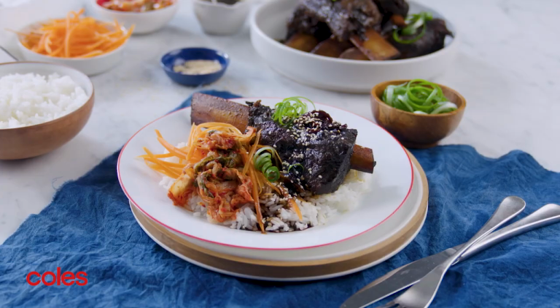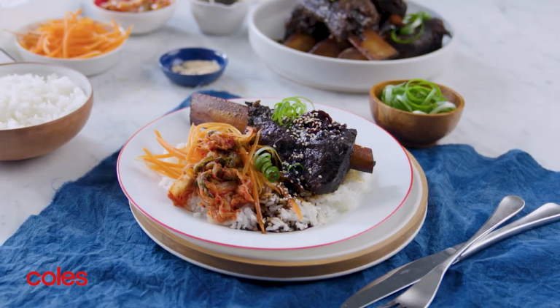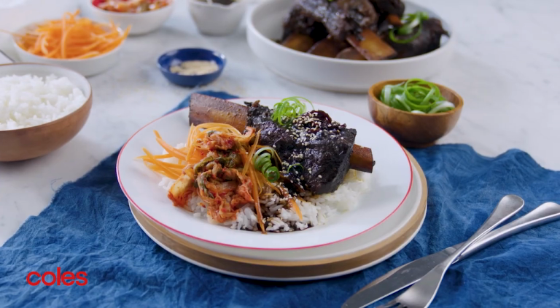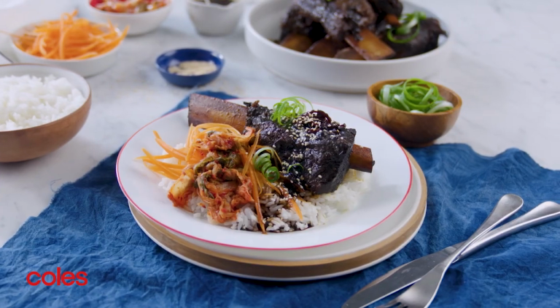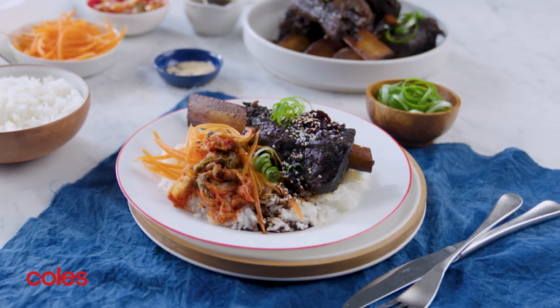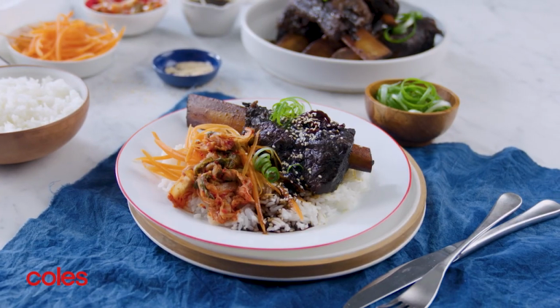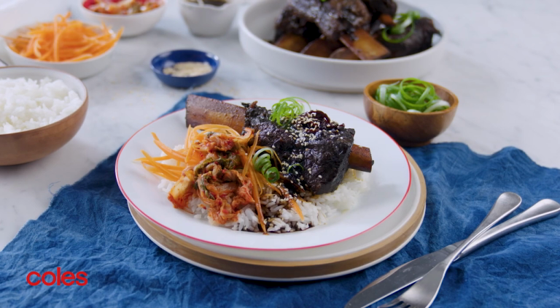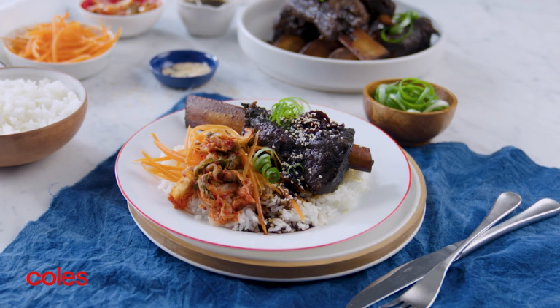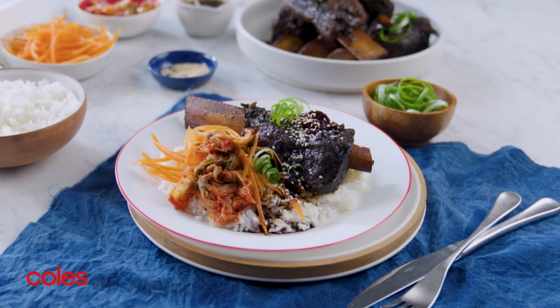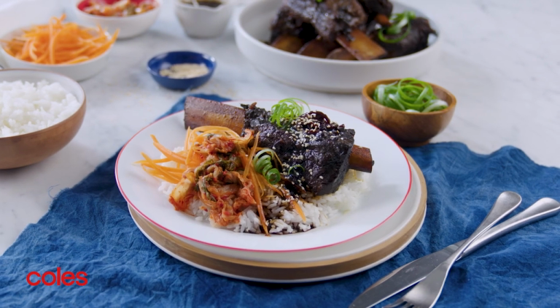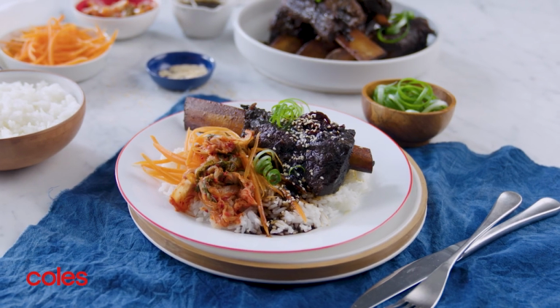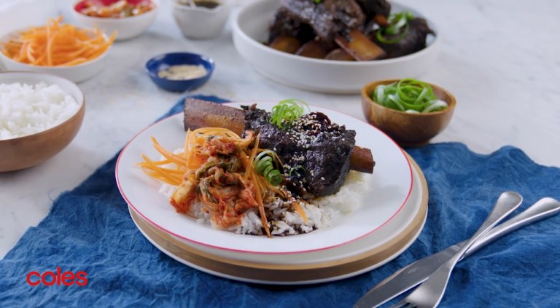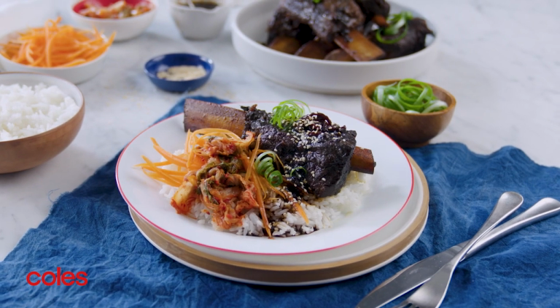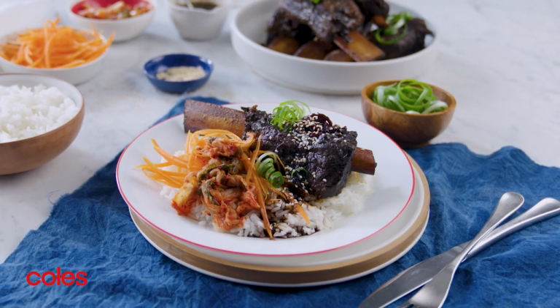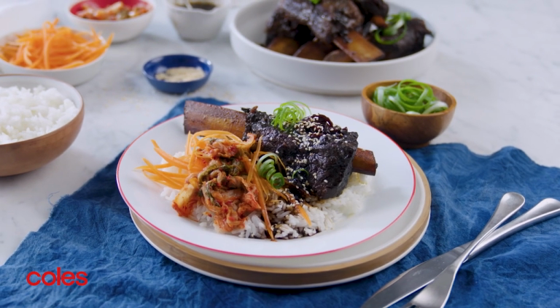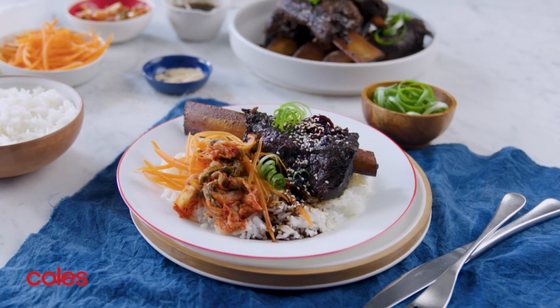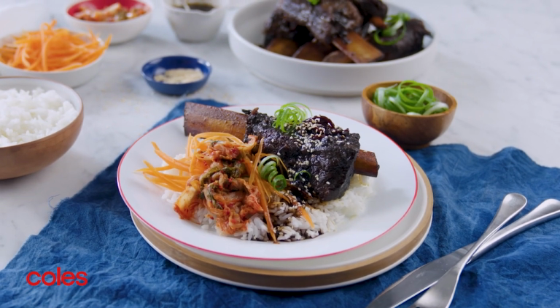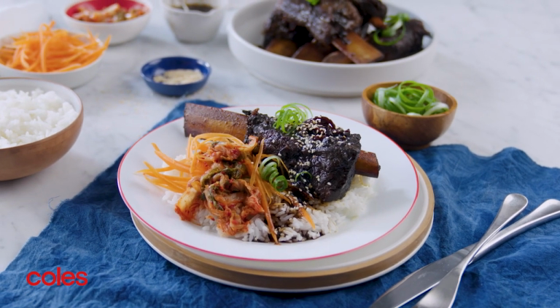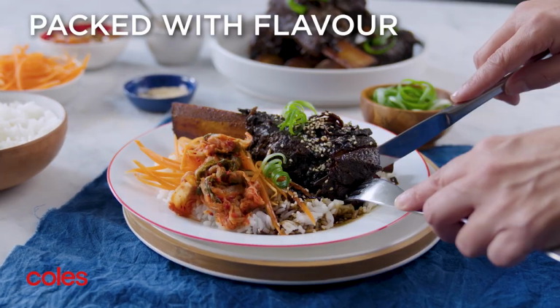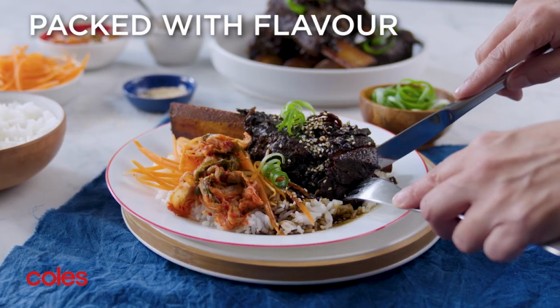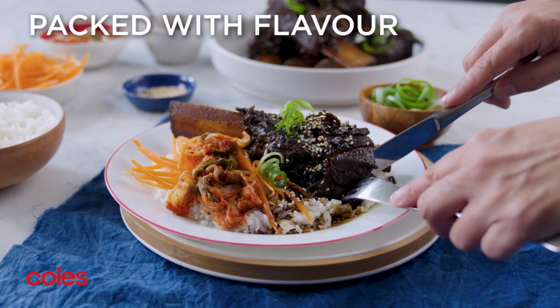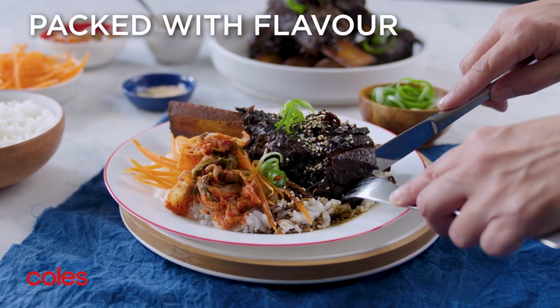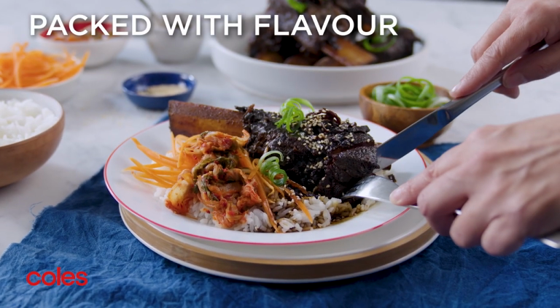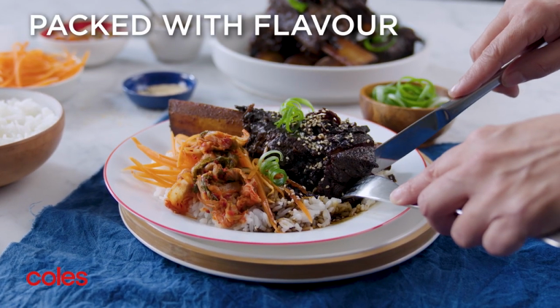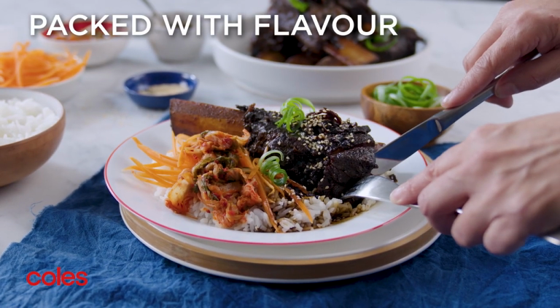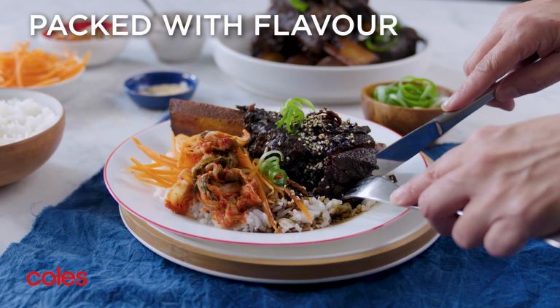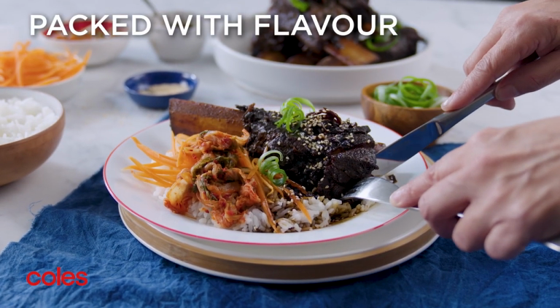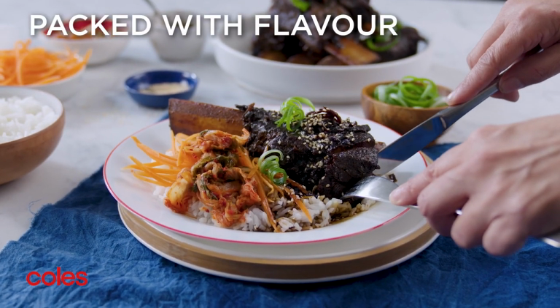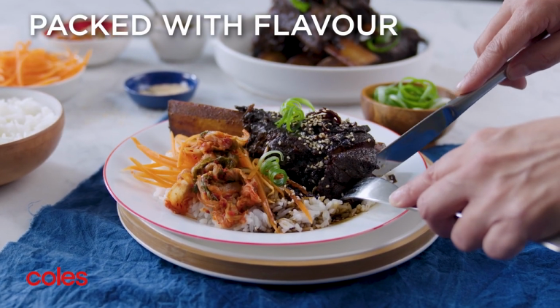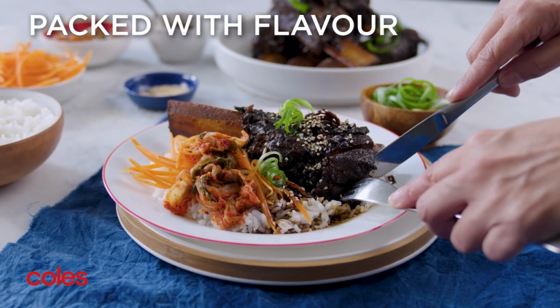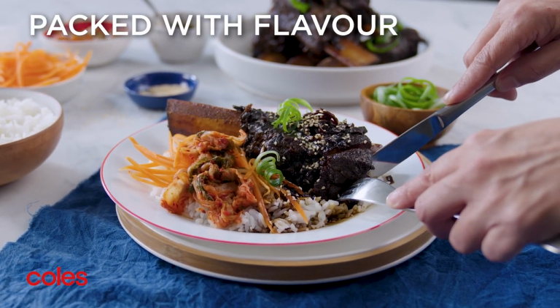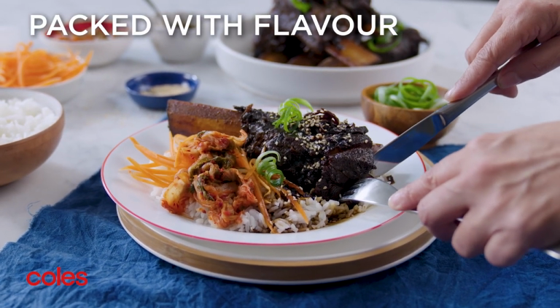Give these Korean-style beef ribs a go — we're sure they'll be a new family favourite.